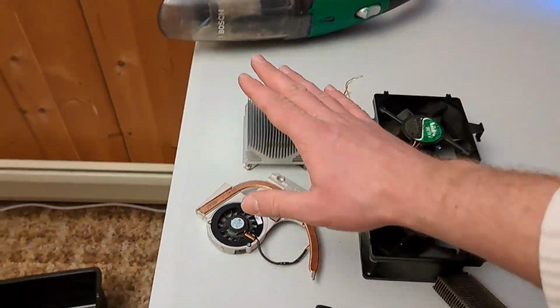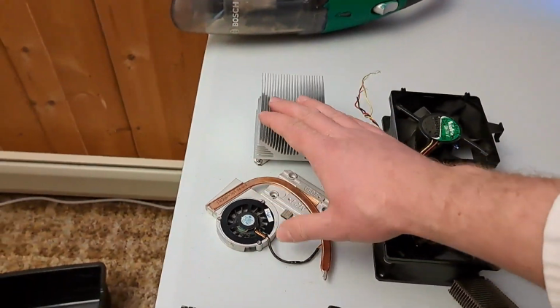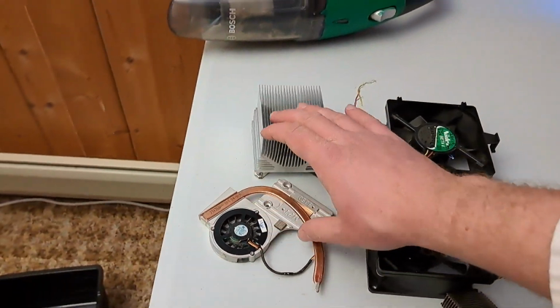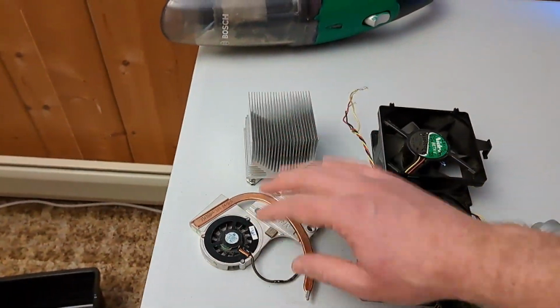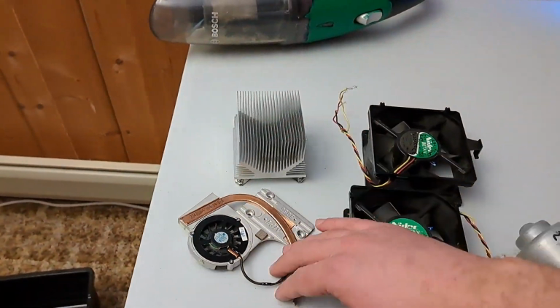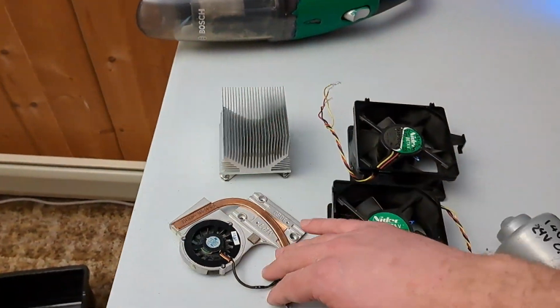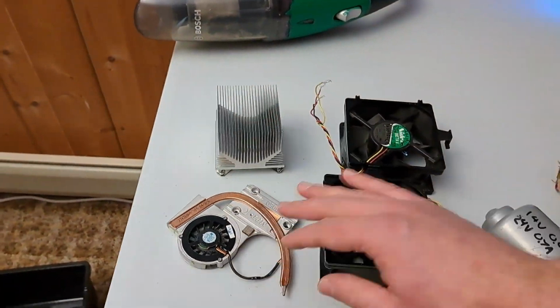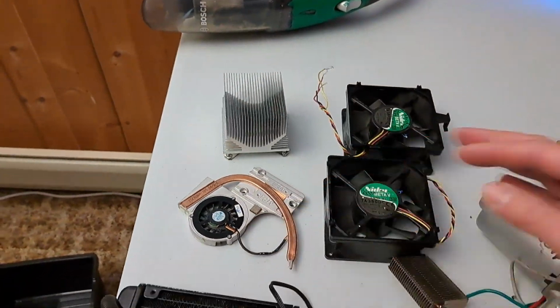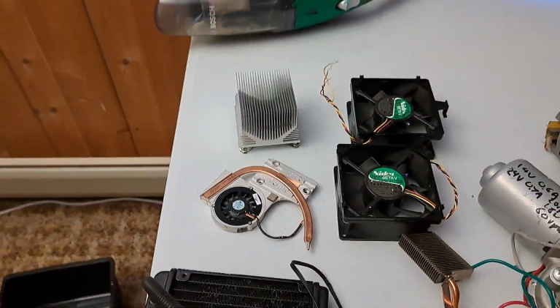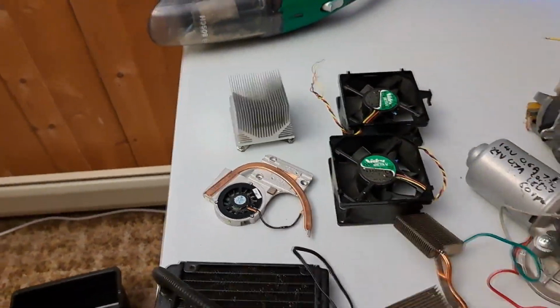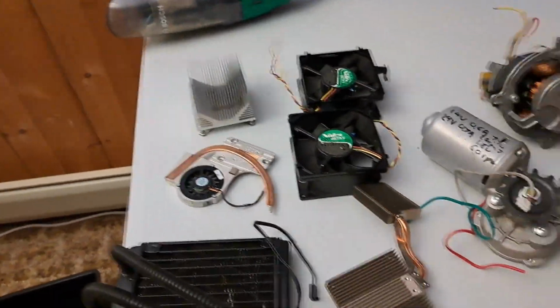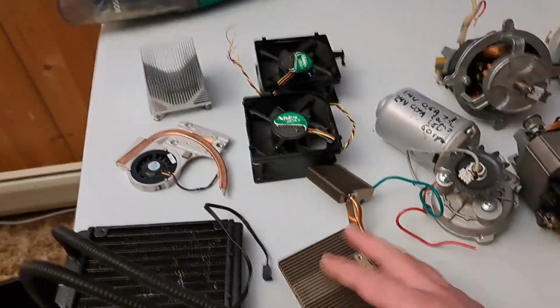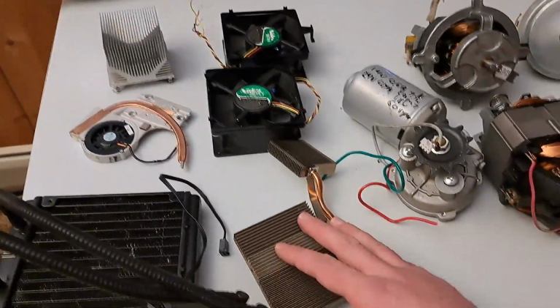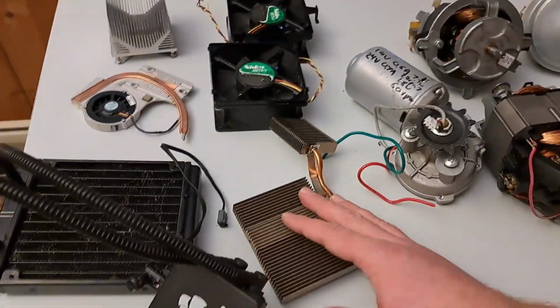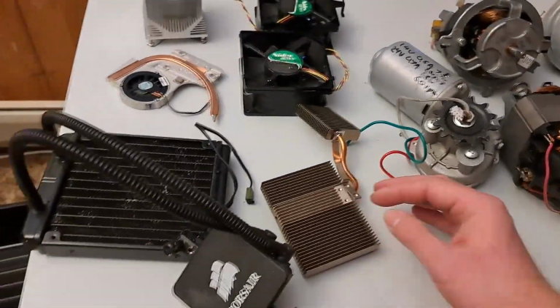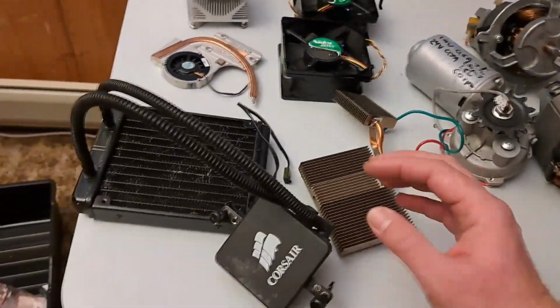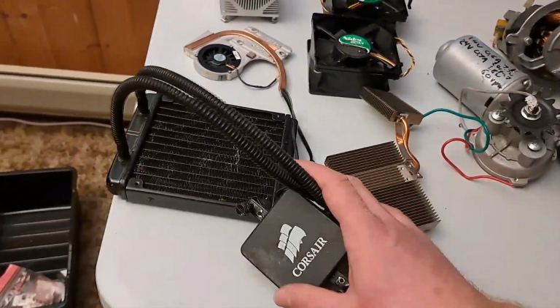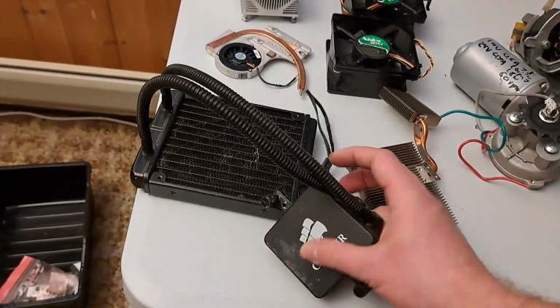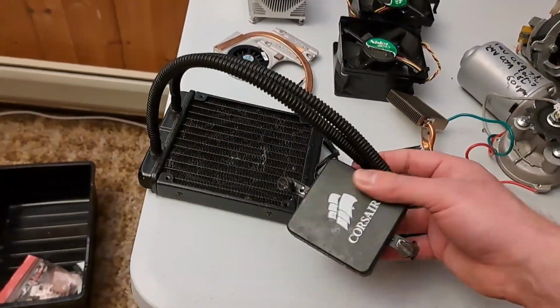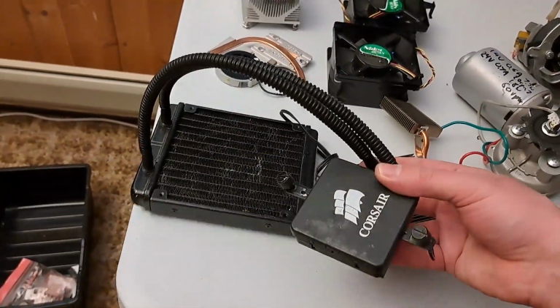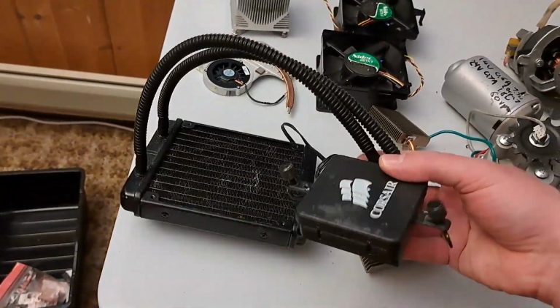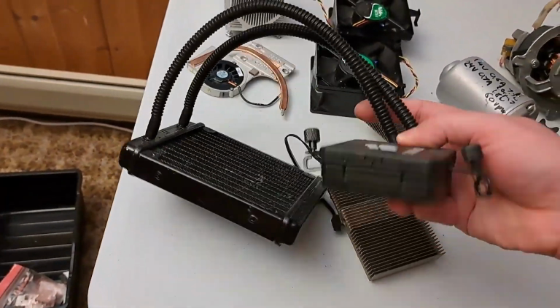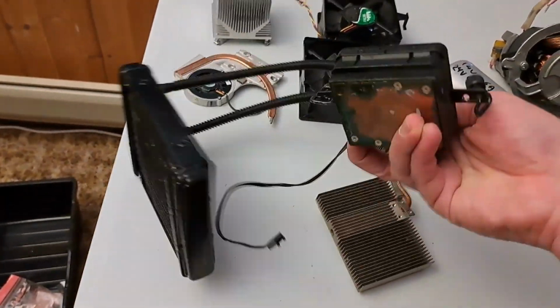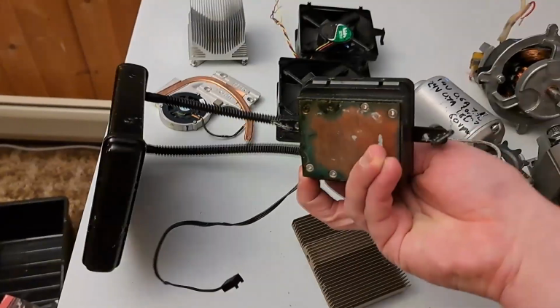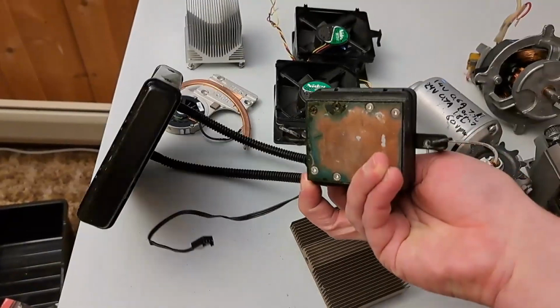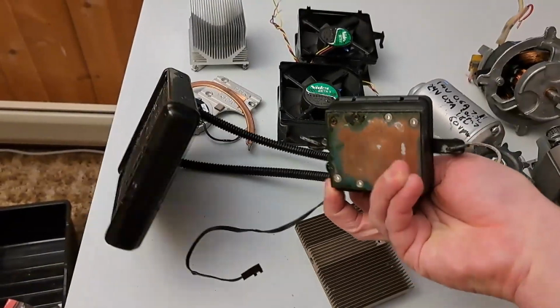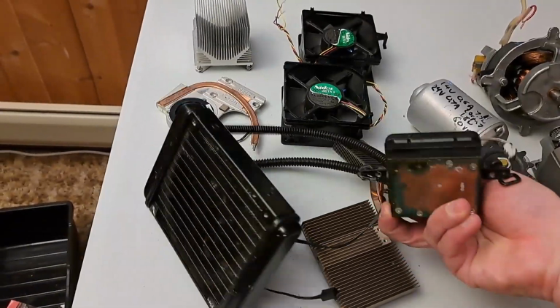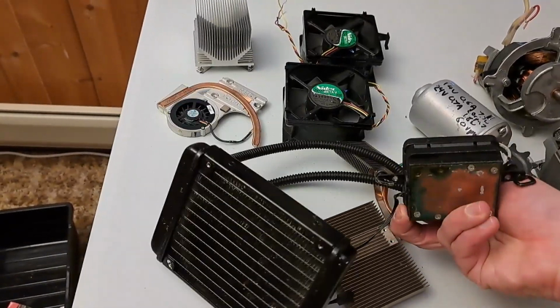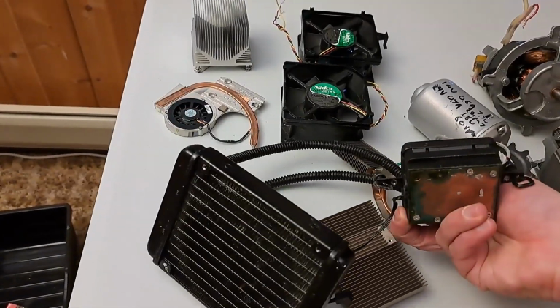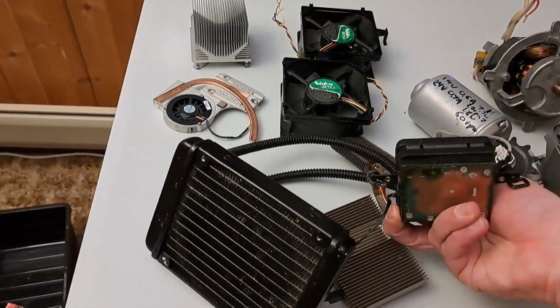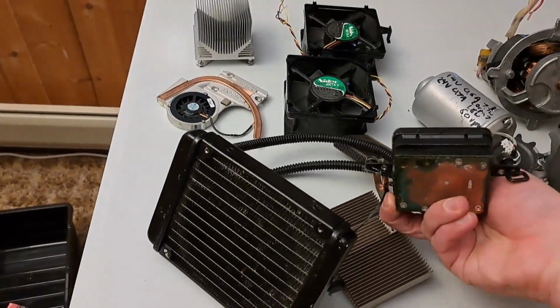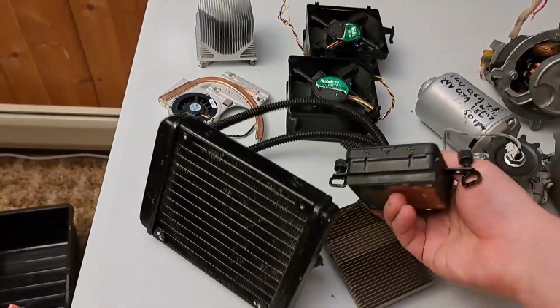We have some heat sinks with heat pipes, and even some liquid cooling stuff with a radiator.